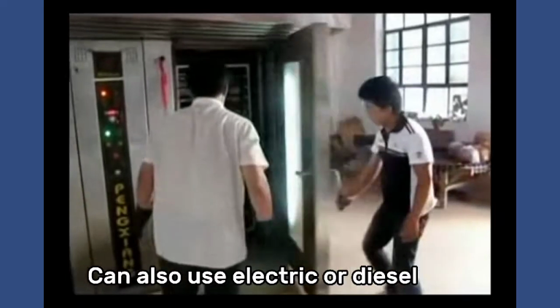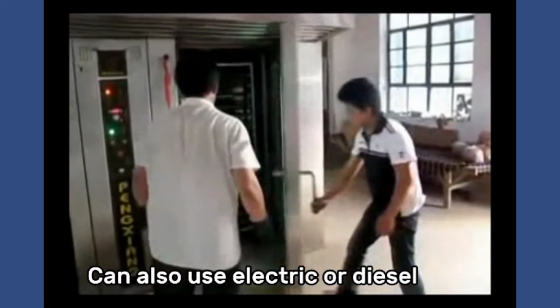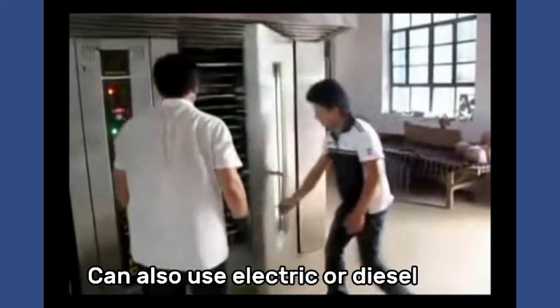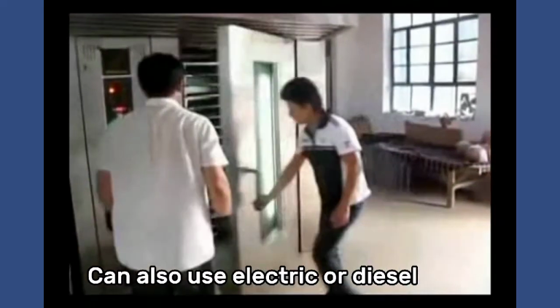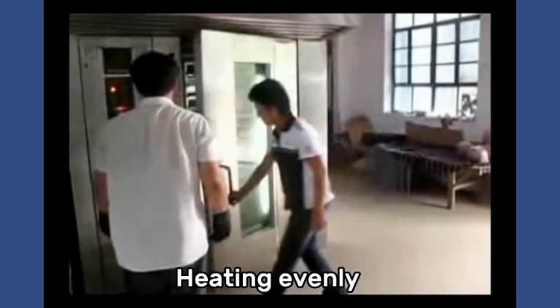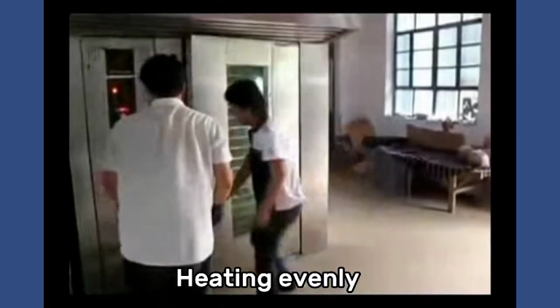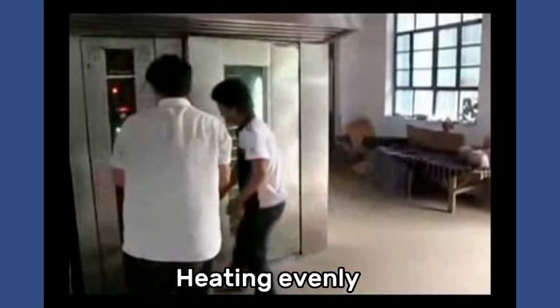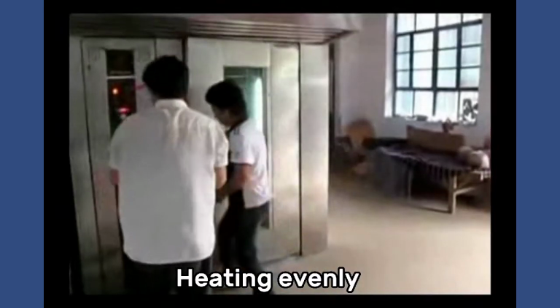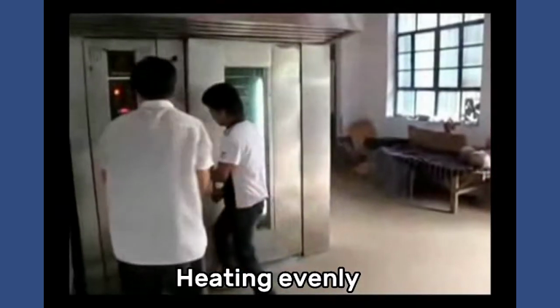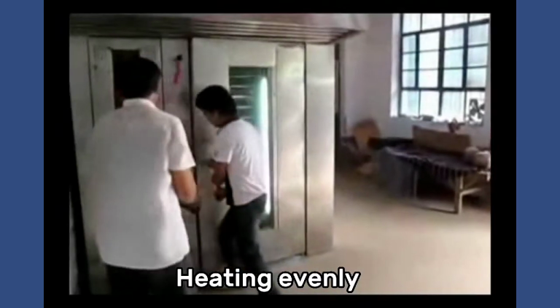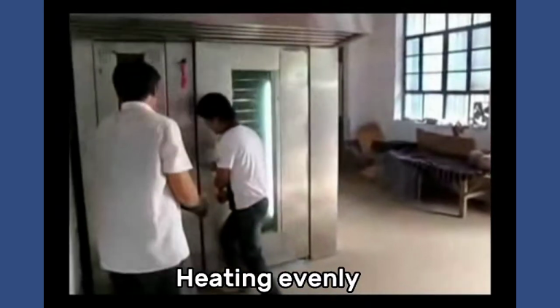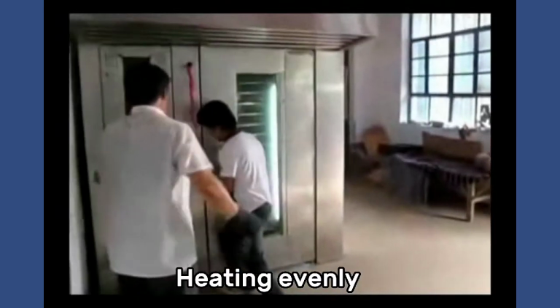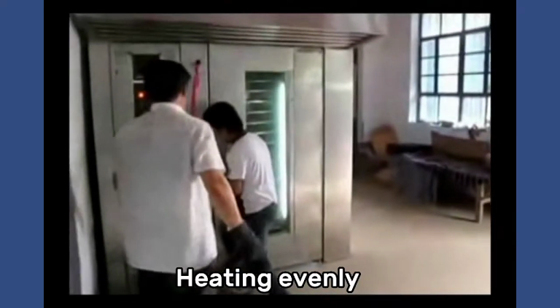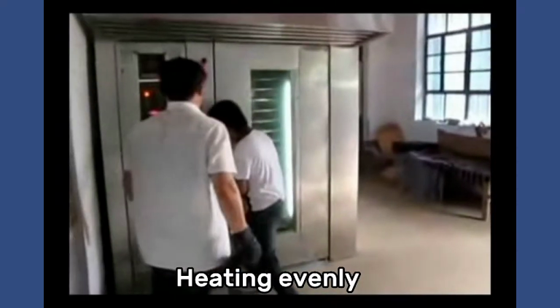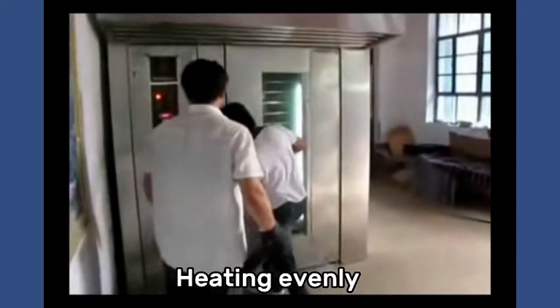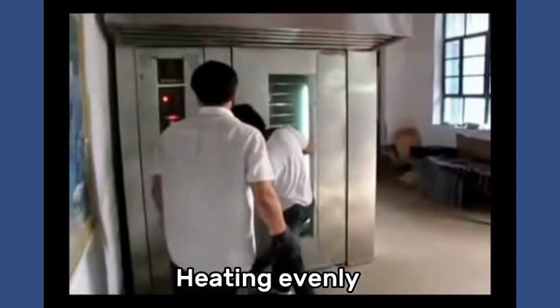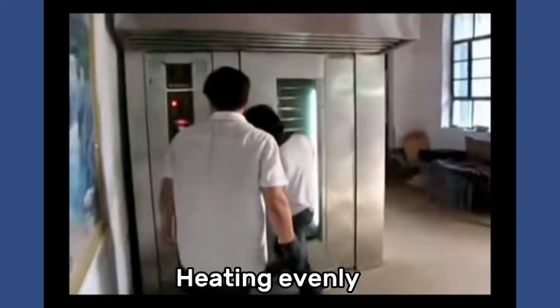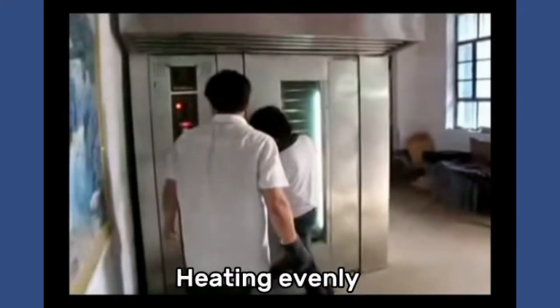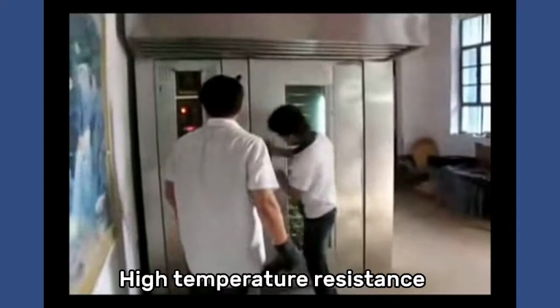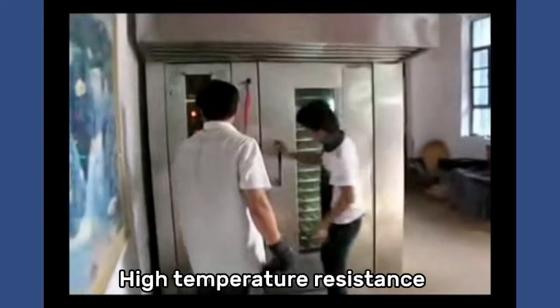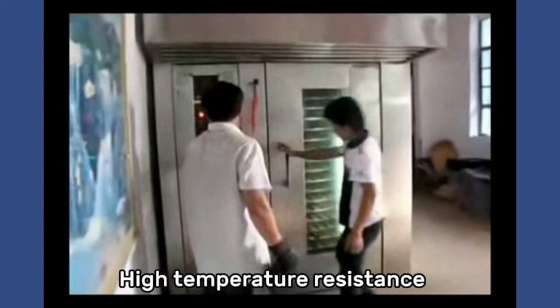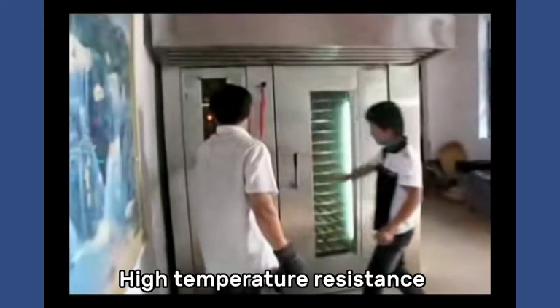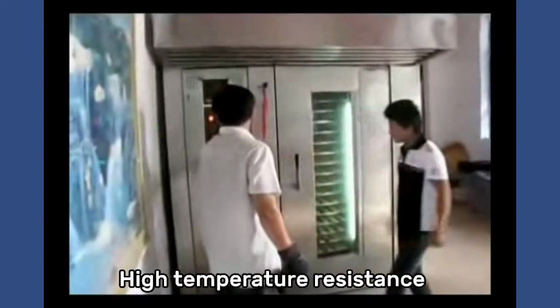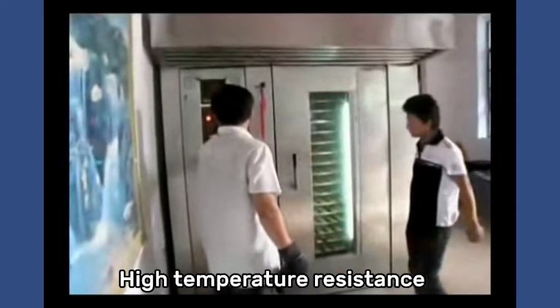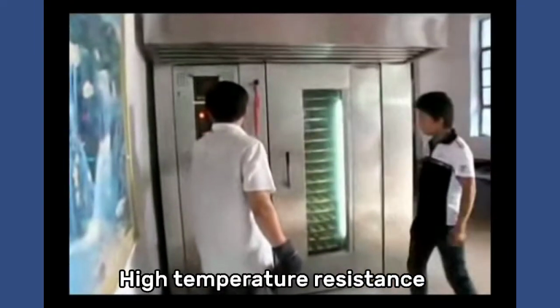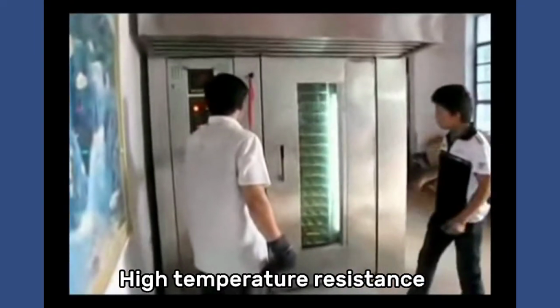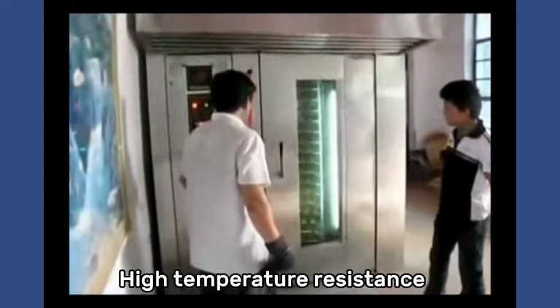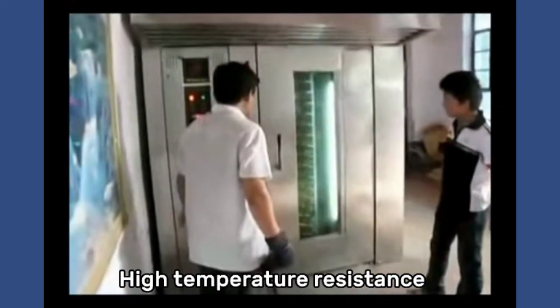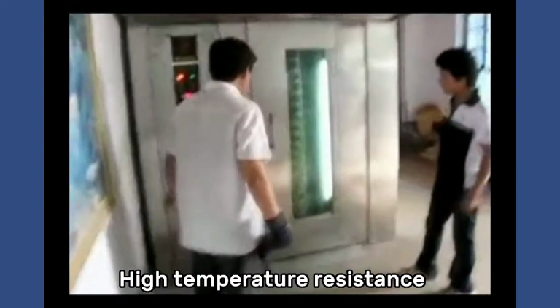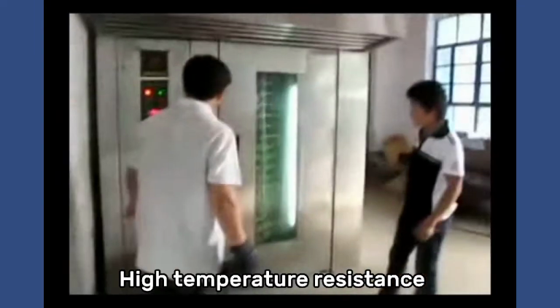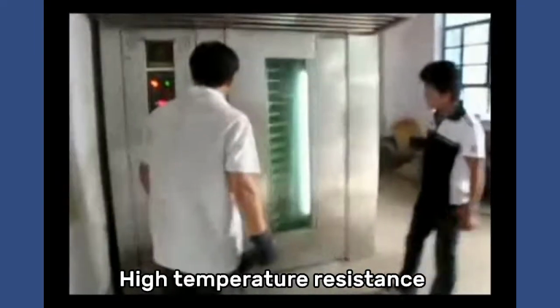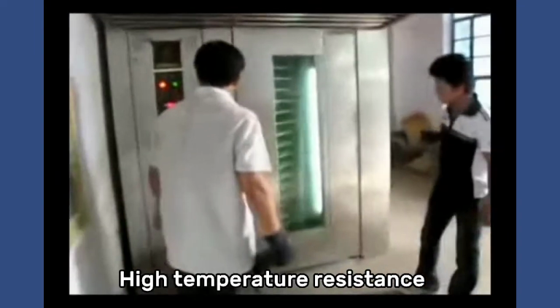The oven heats evenly with high temperature resistance and good thermal insulation.